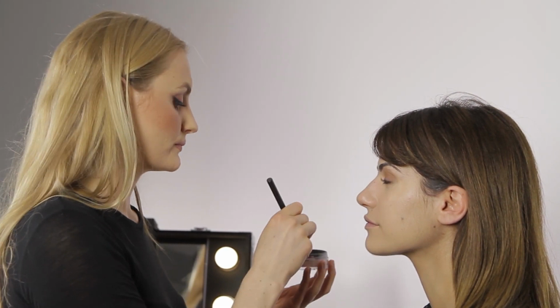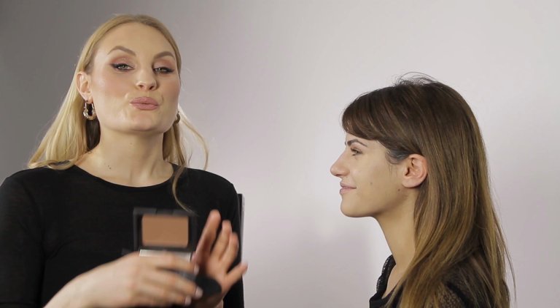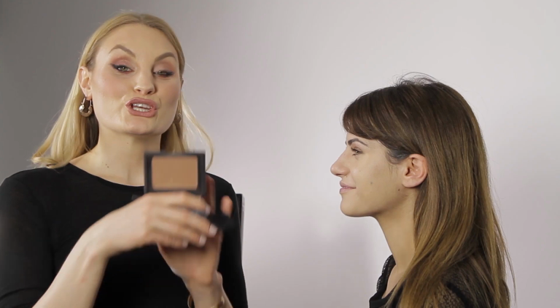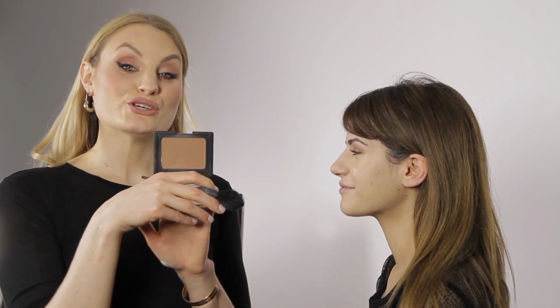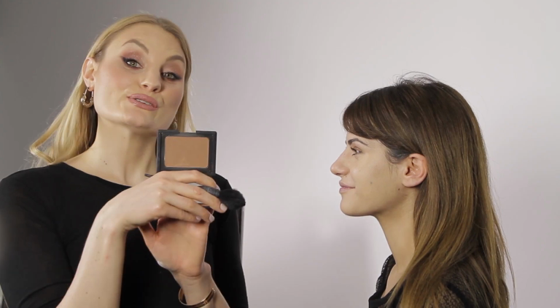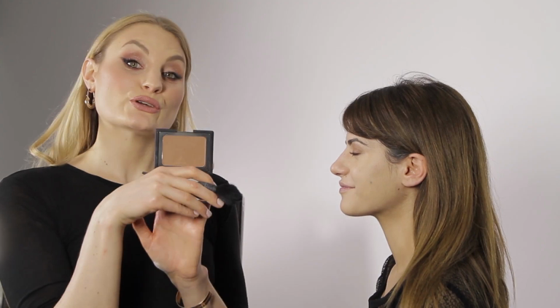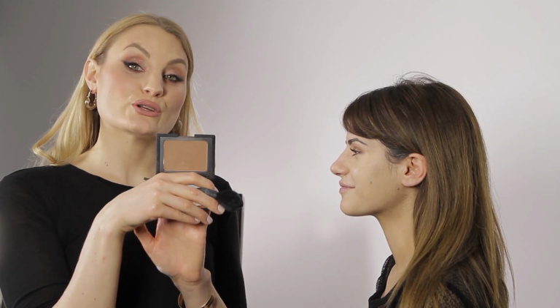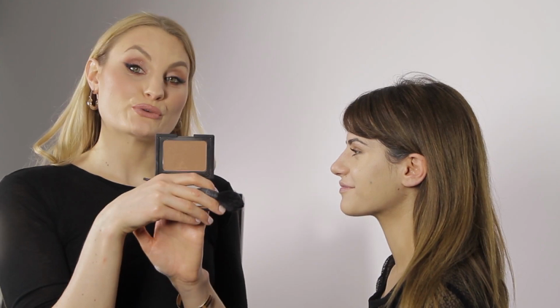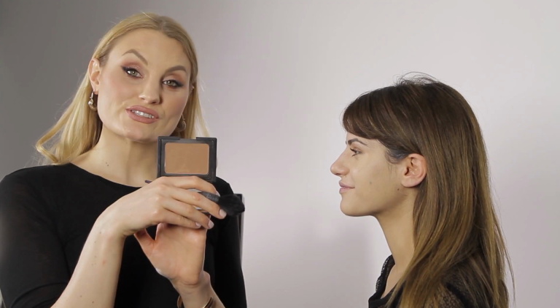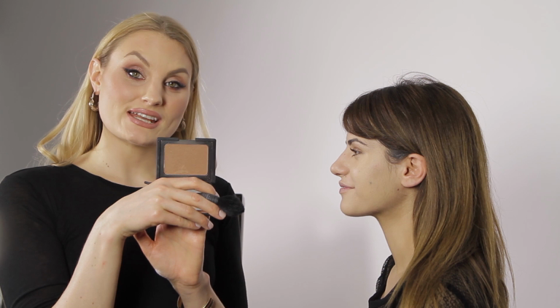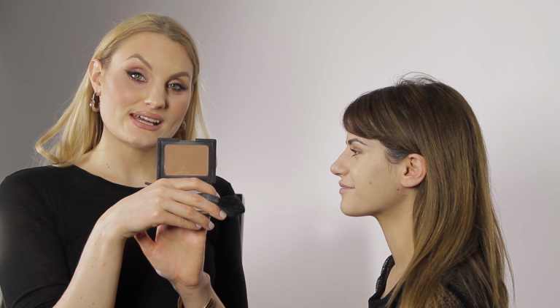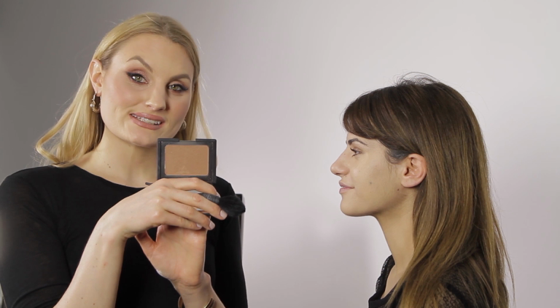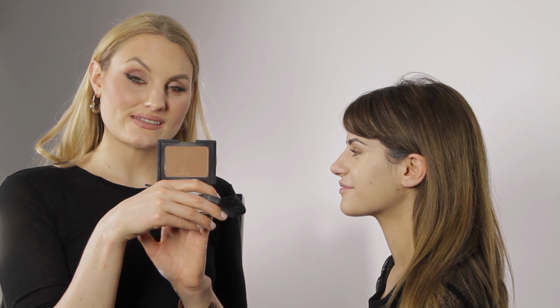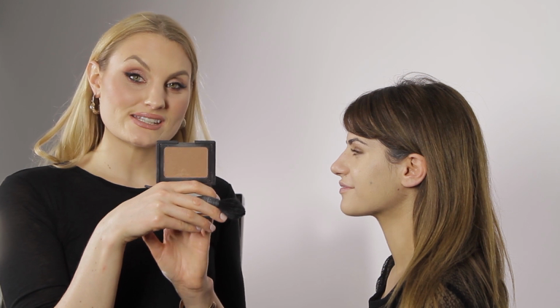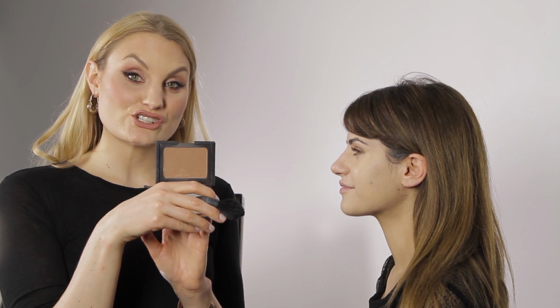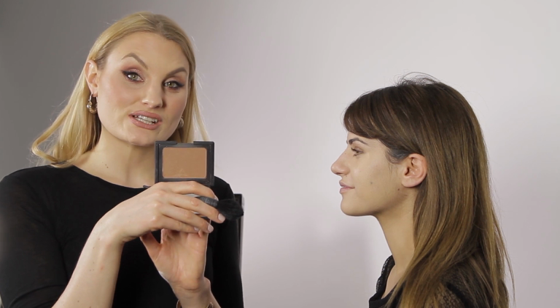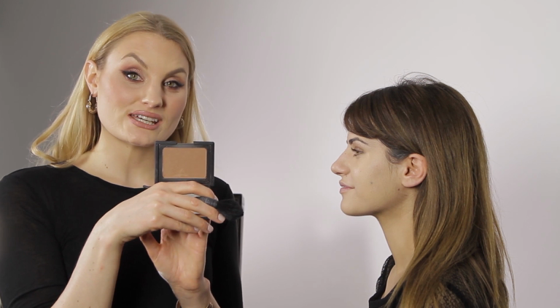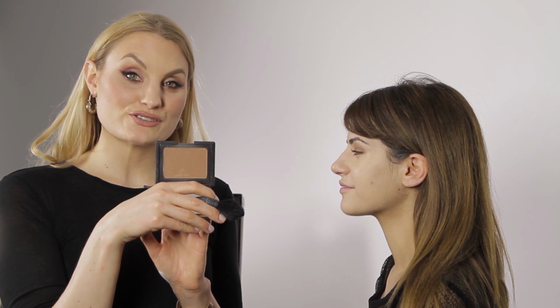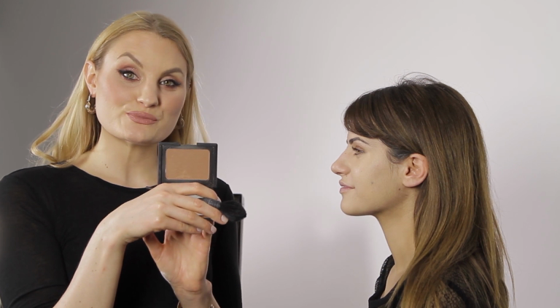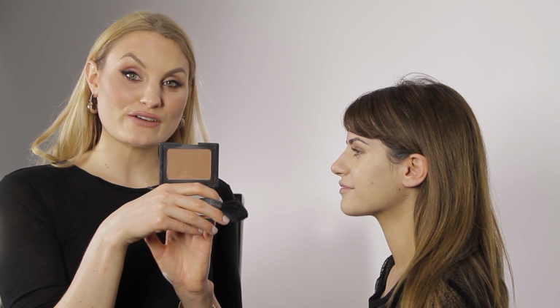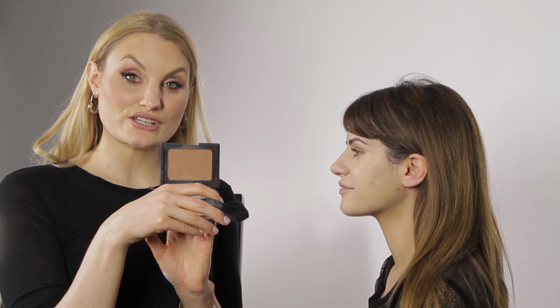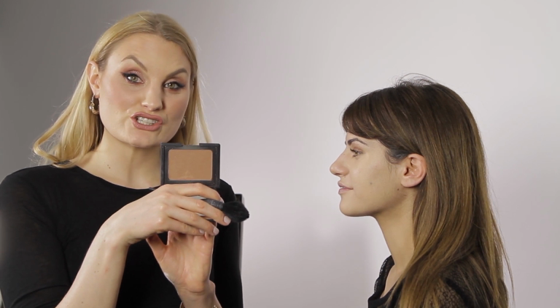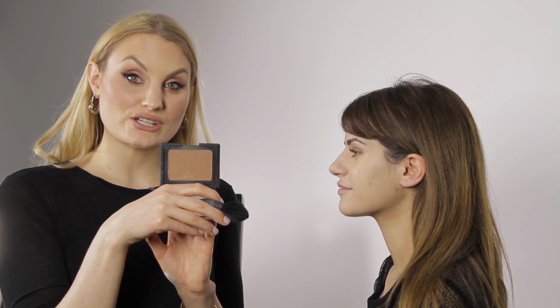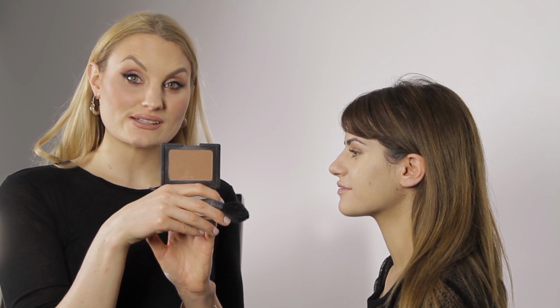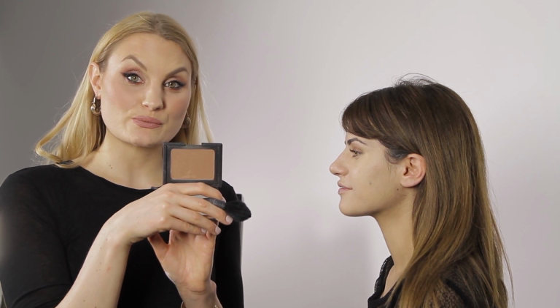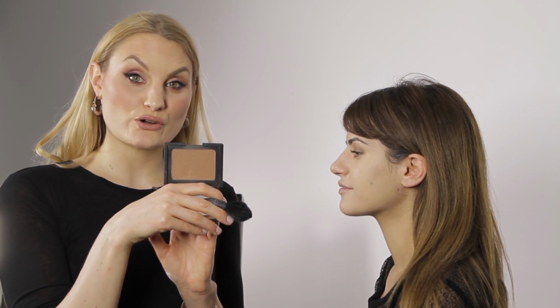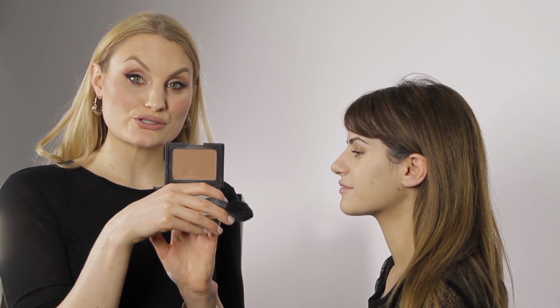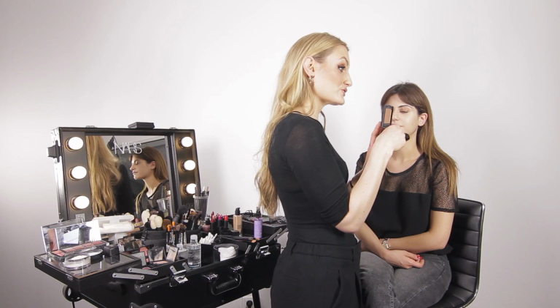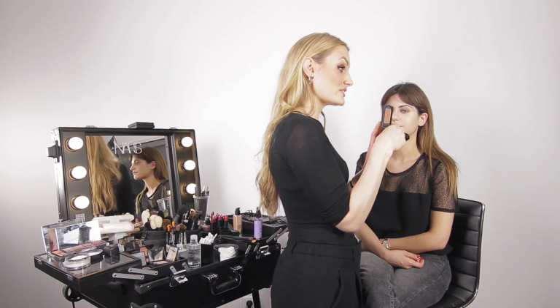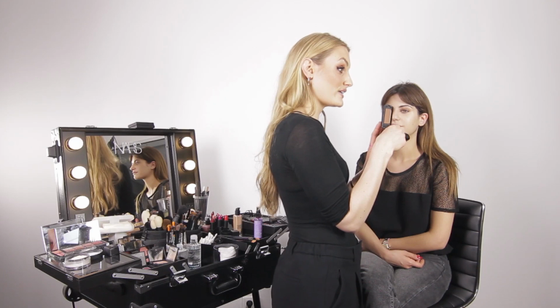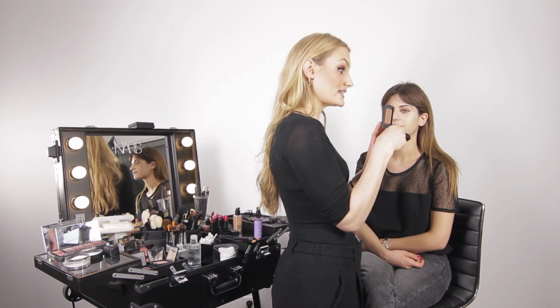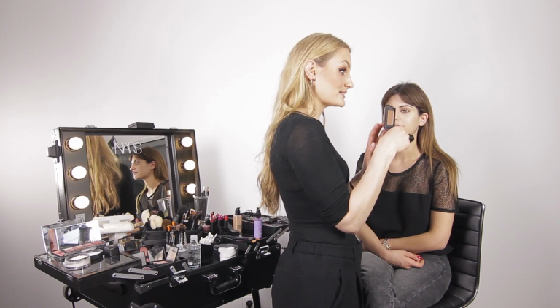We're going to use Laguna Bronzer next and this is just going to give some definition and some contour to the face.